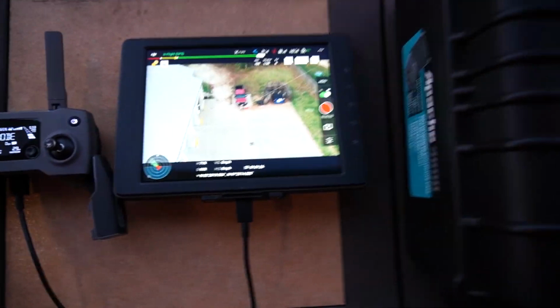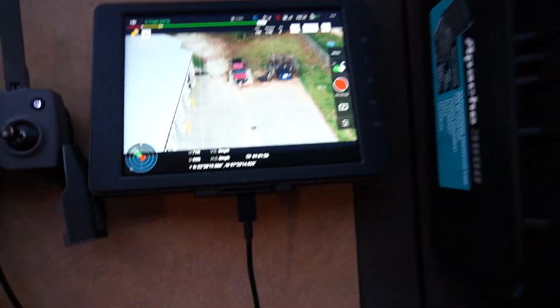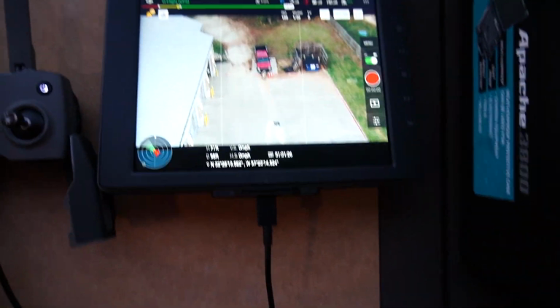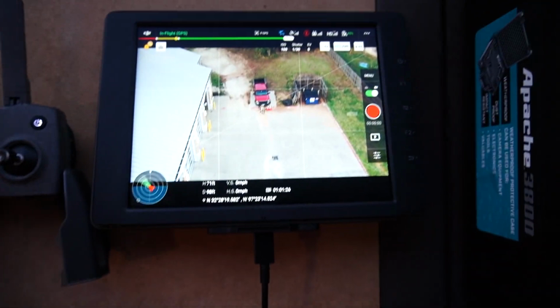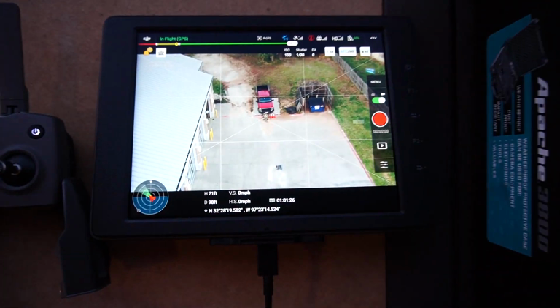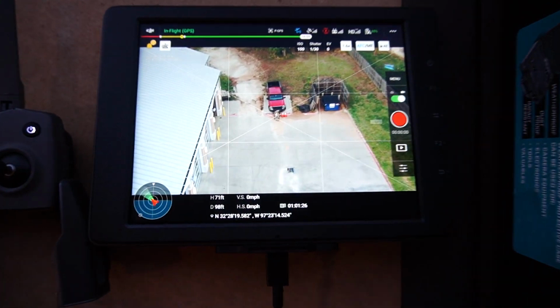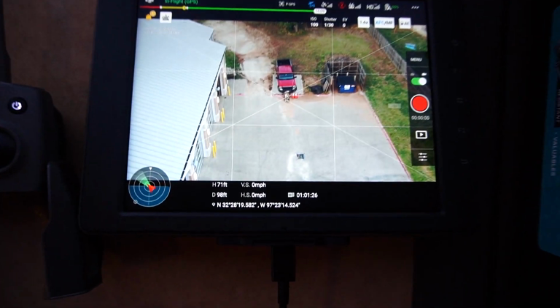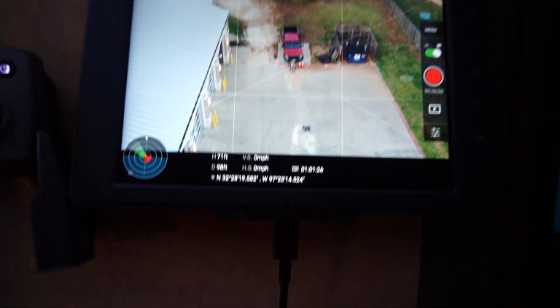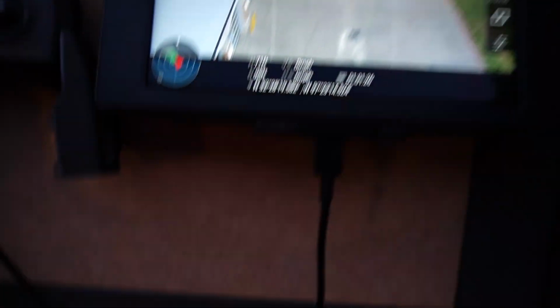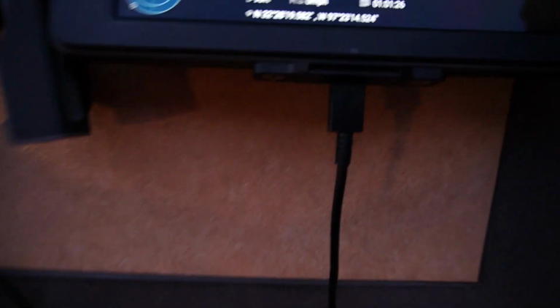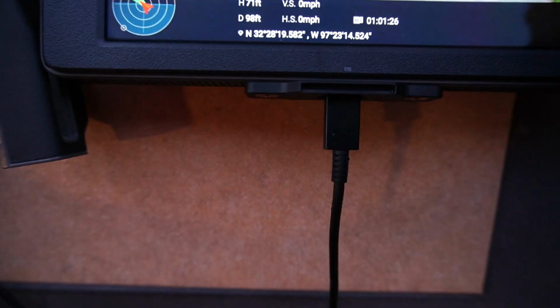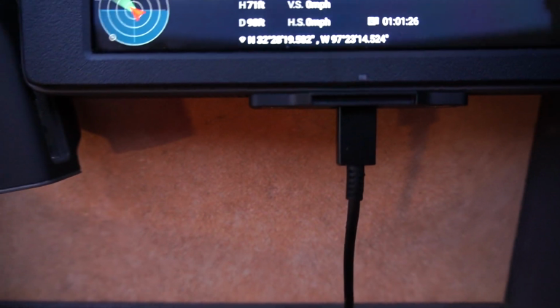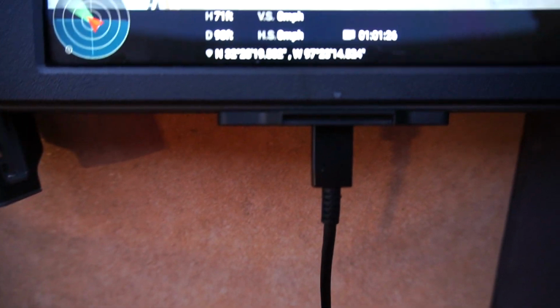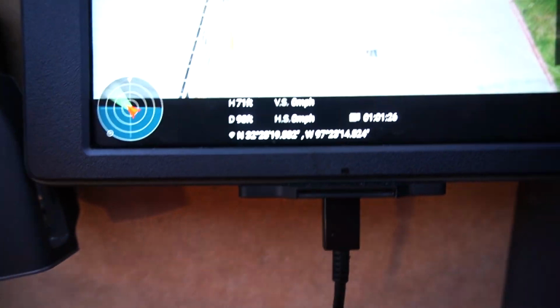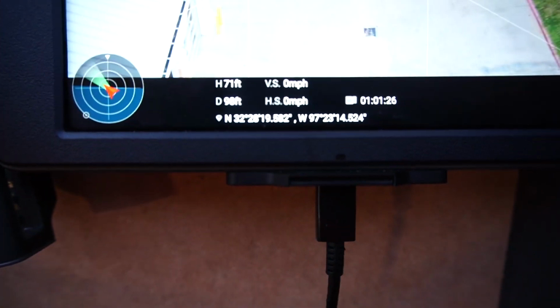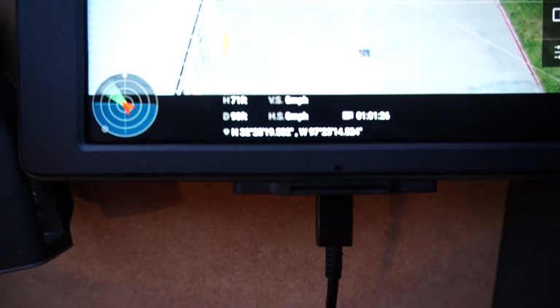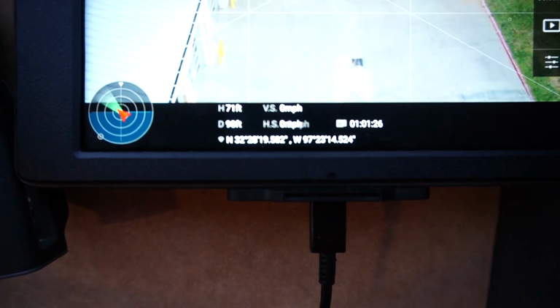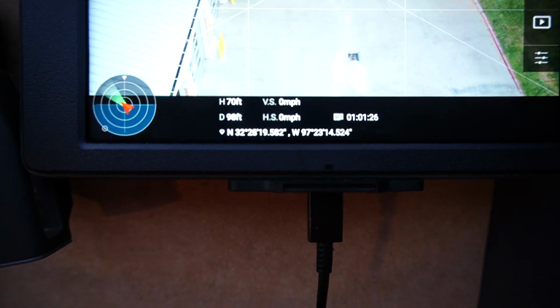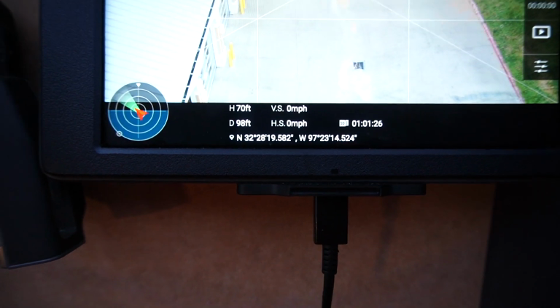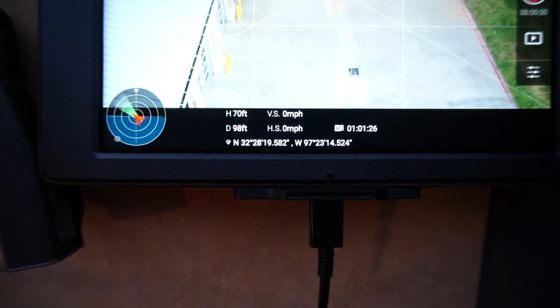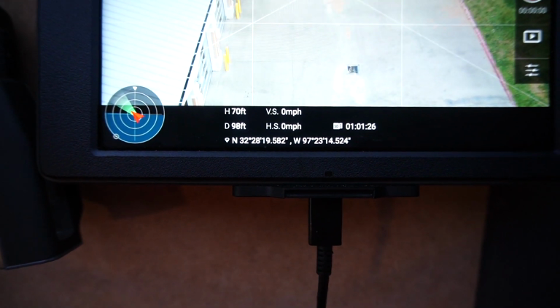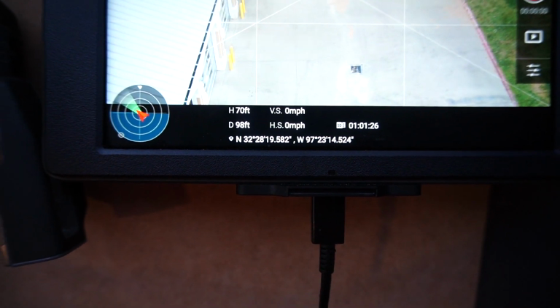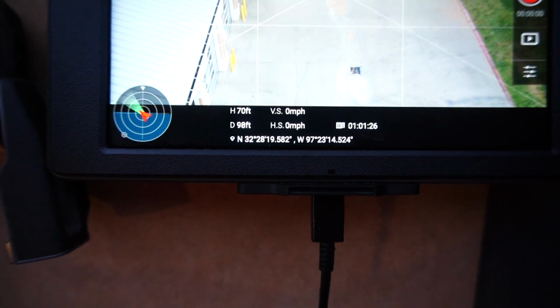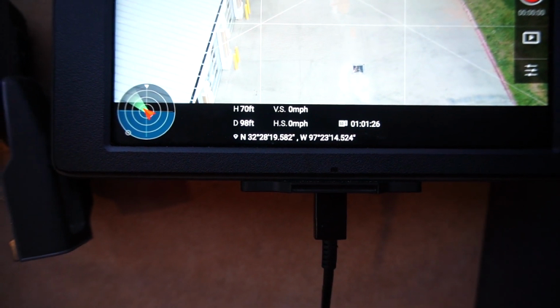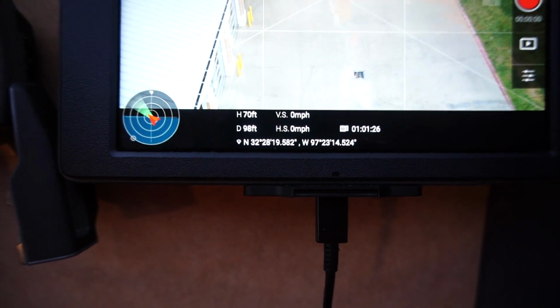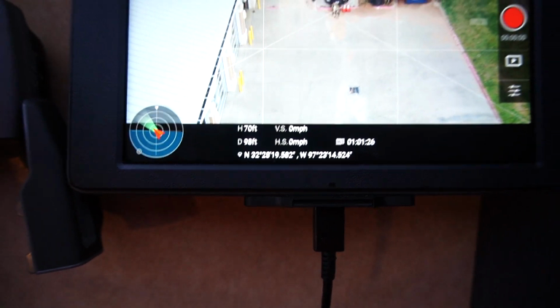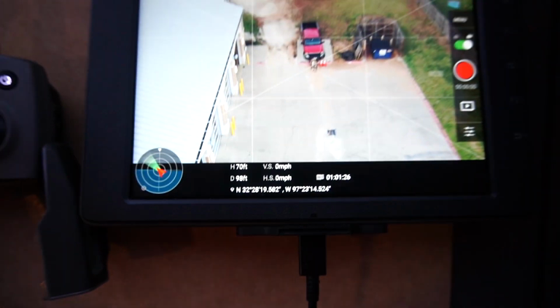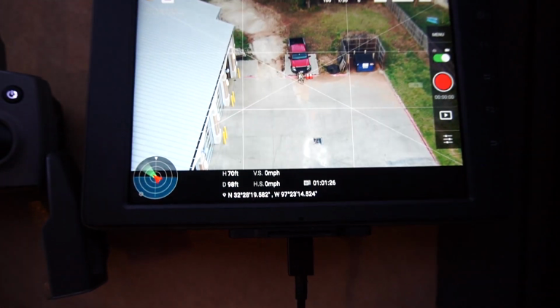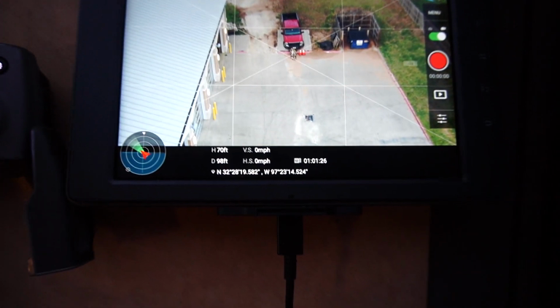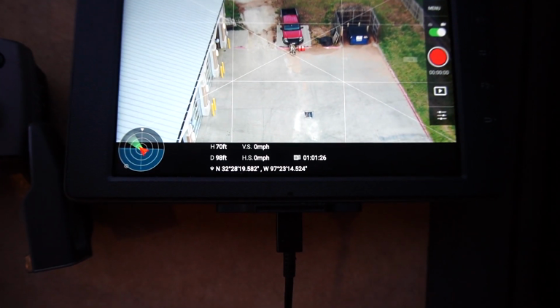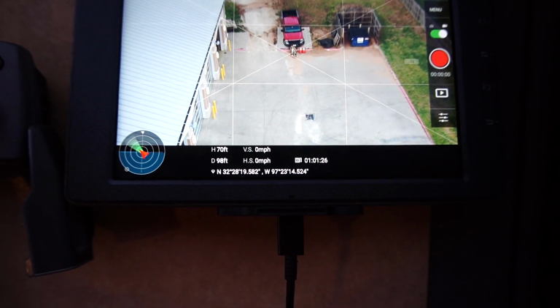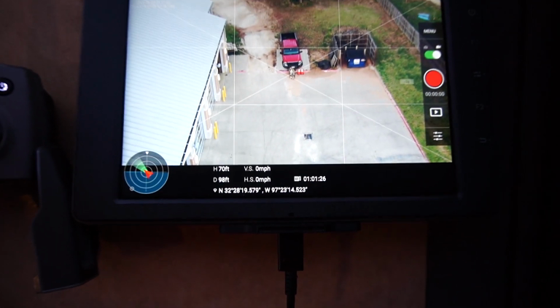Let's go ahead and move this one out. Right now we are 70 feet up and 100 feet out, so let's go ahead and move this.